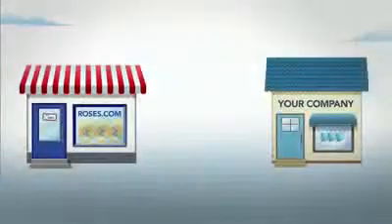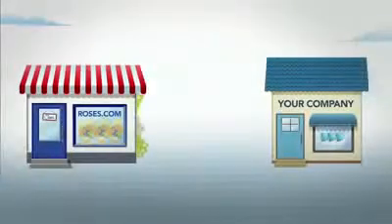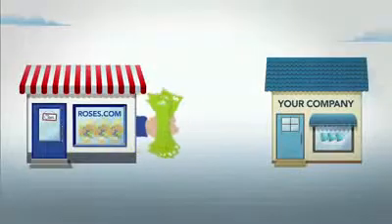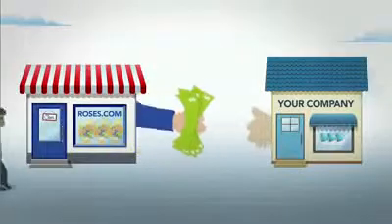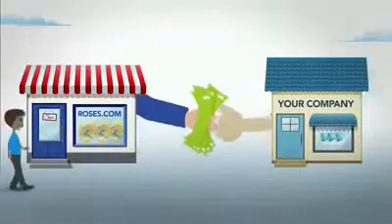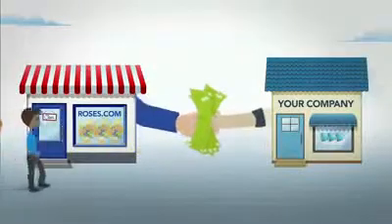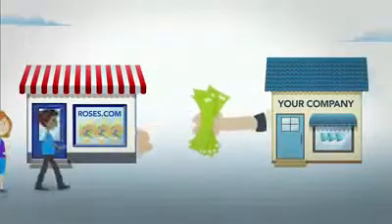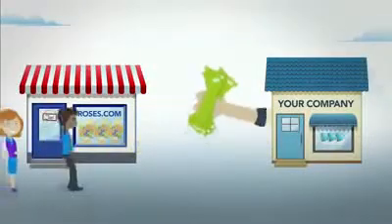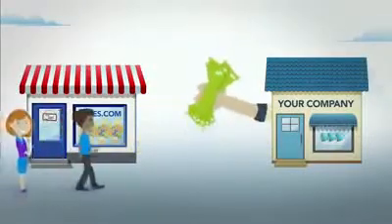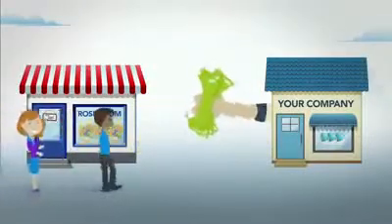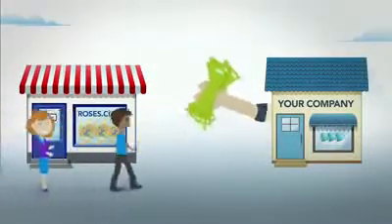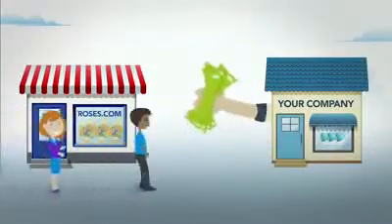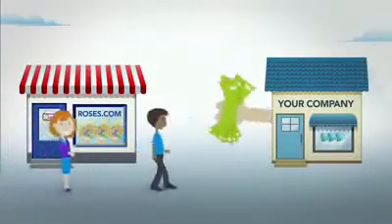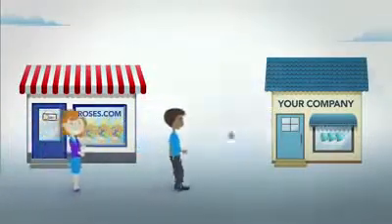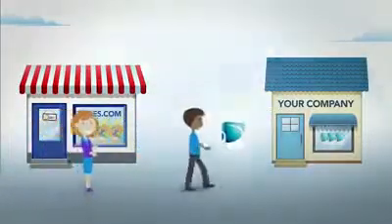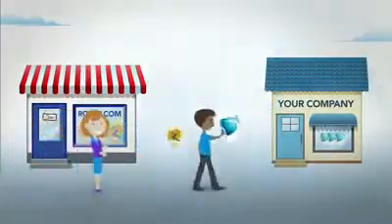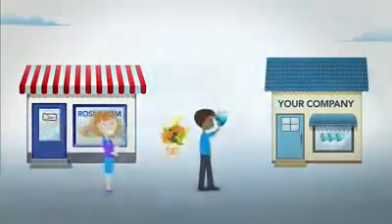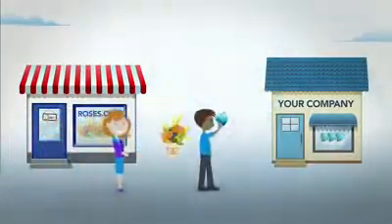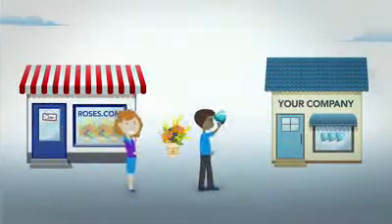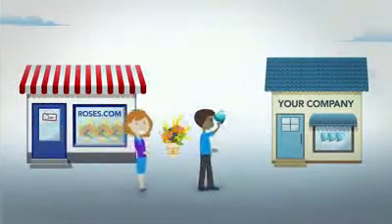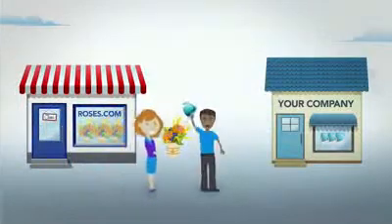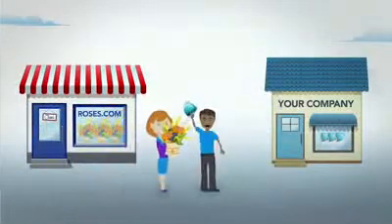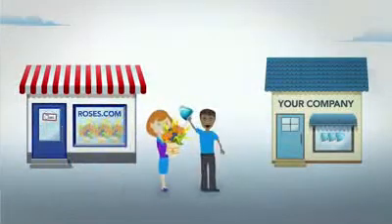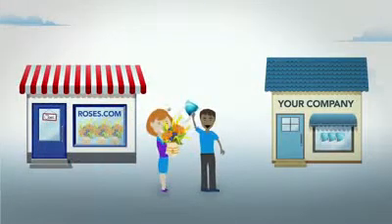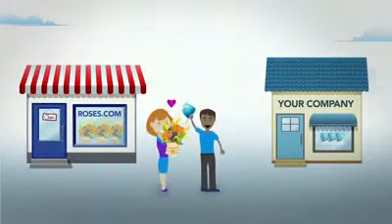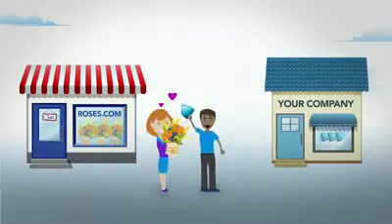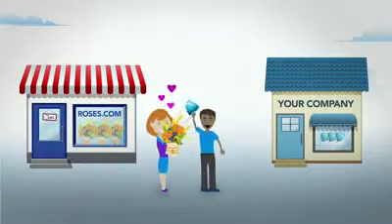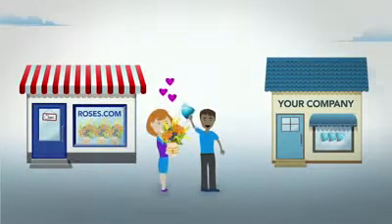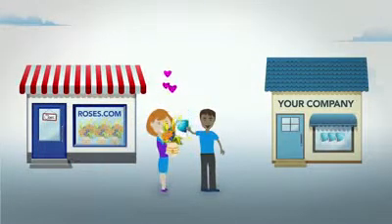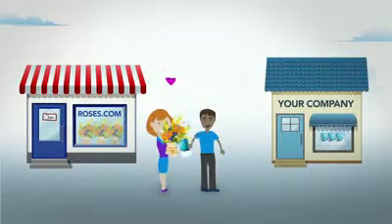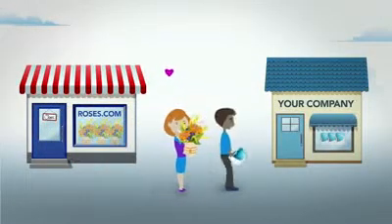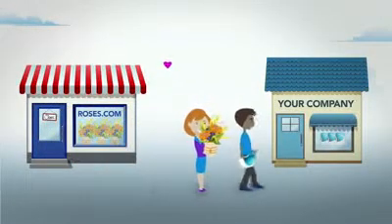The advertiser pays for your software in exchange for acquiring John as a customer. John is happy, his wife is happy, and you make a new sale.